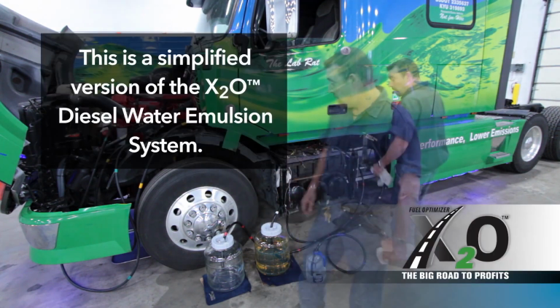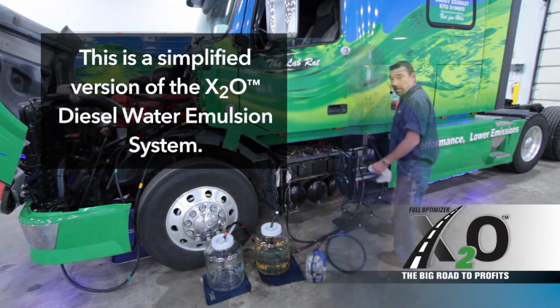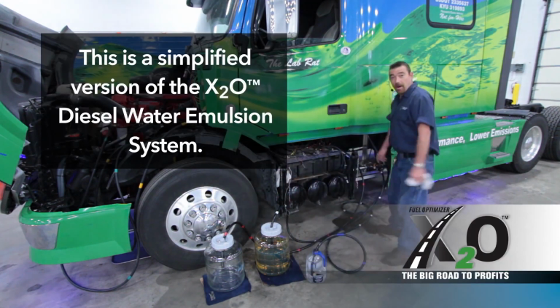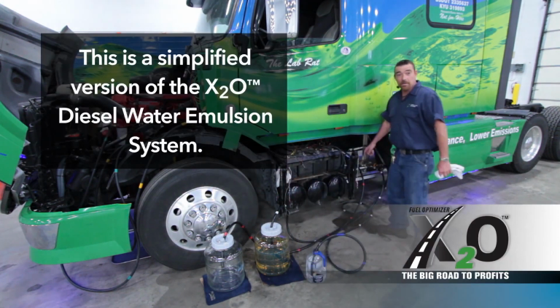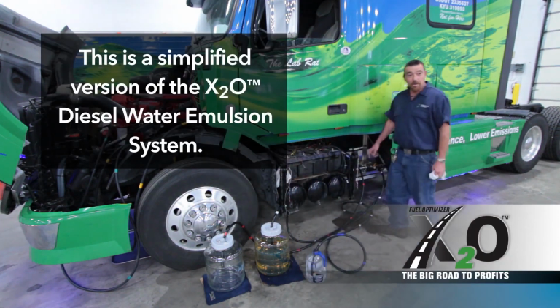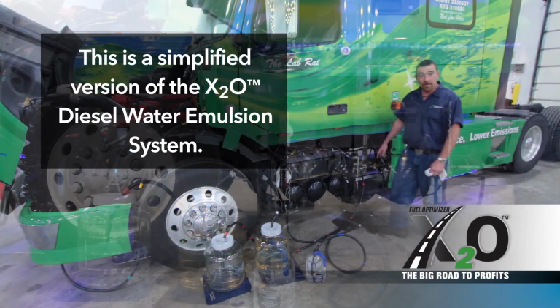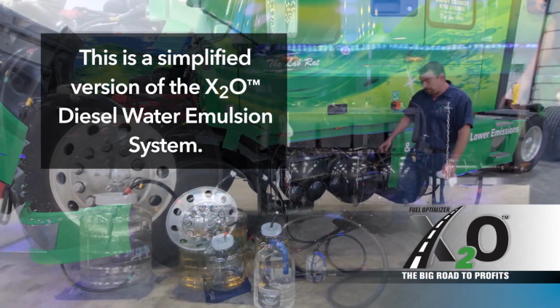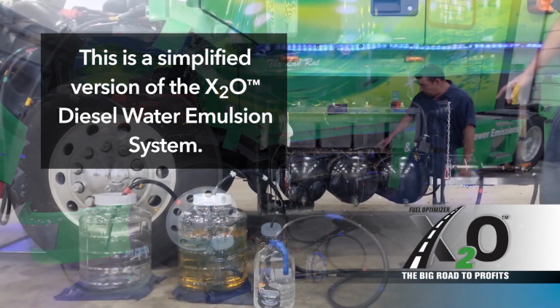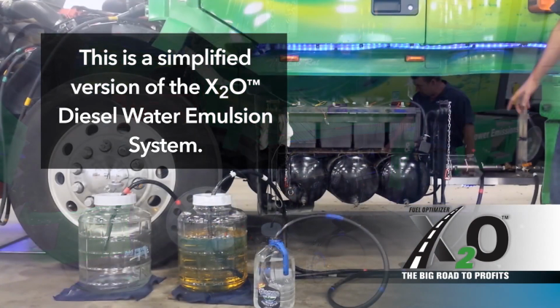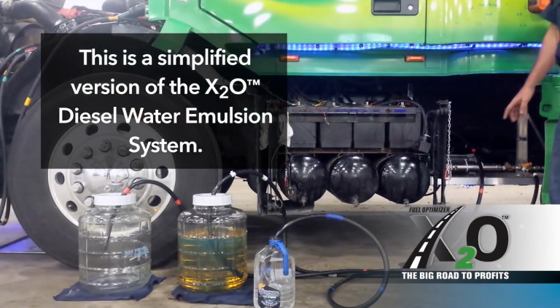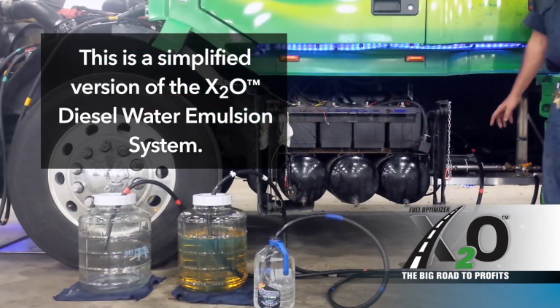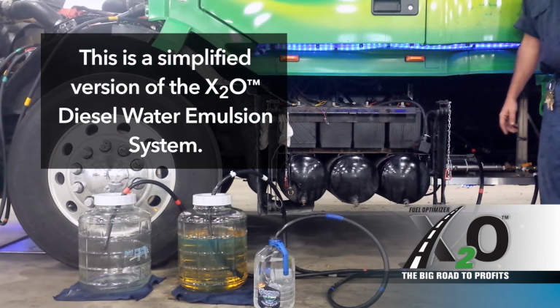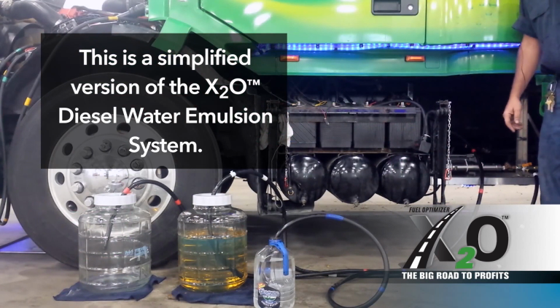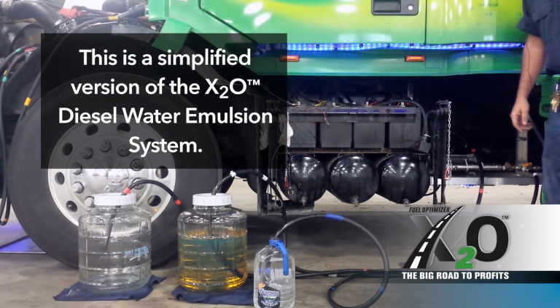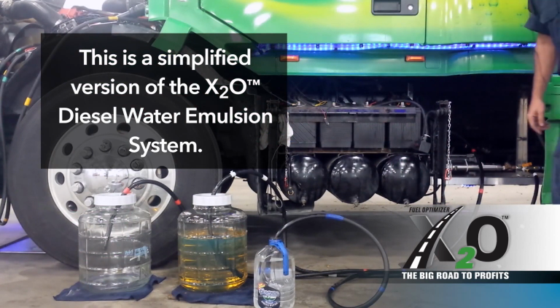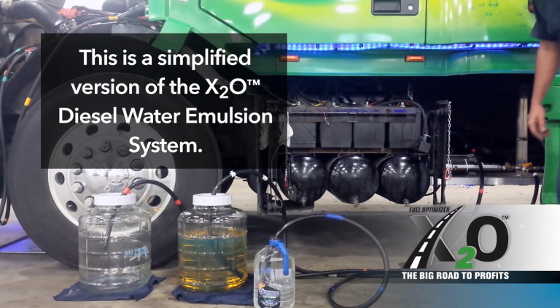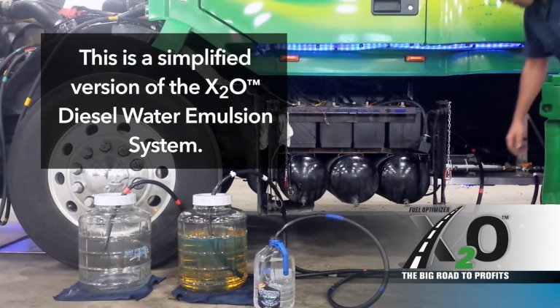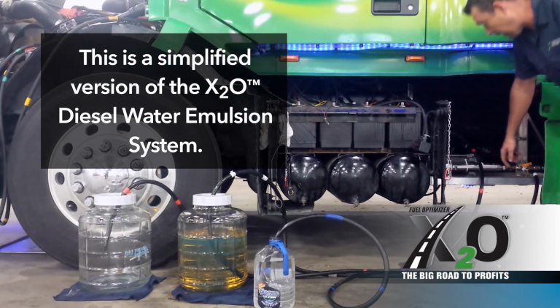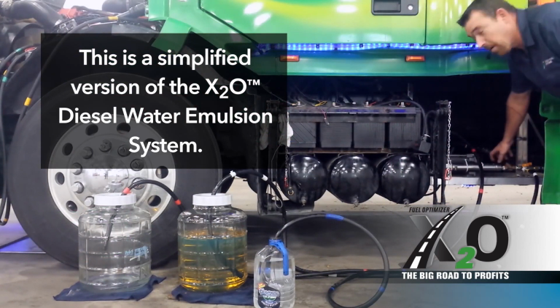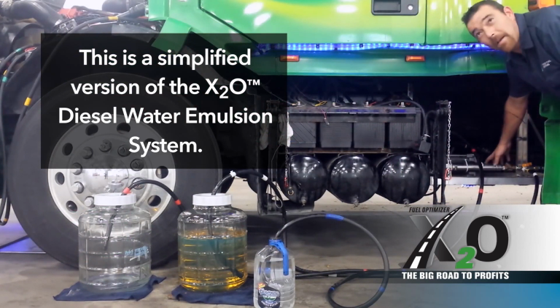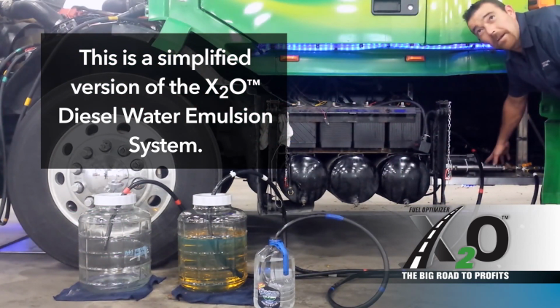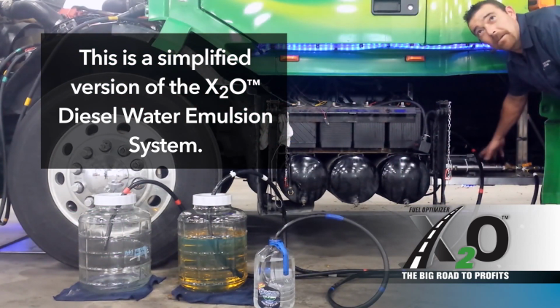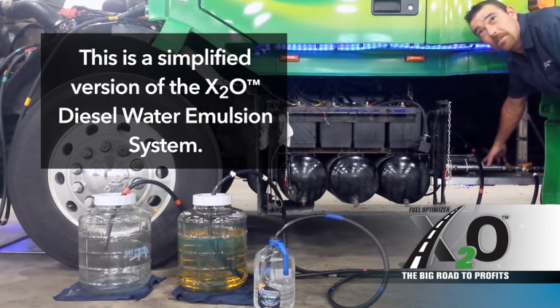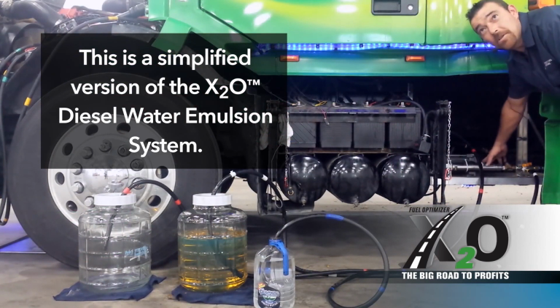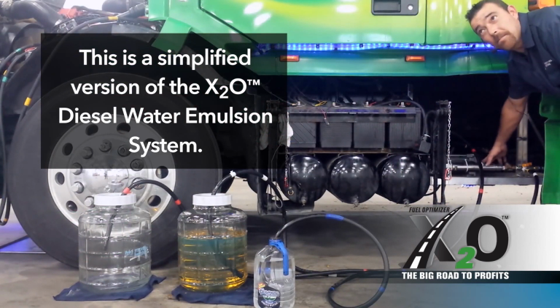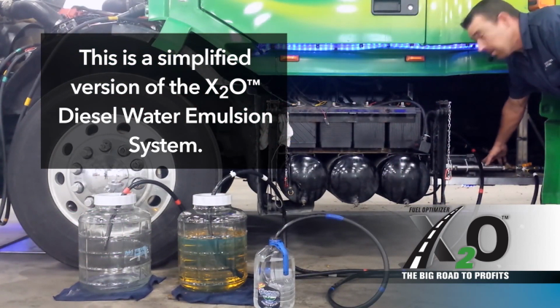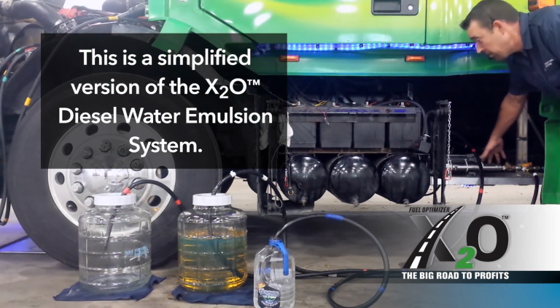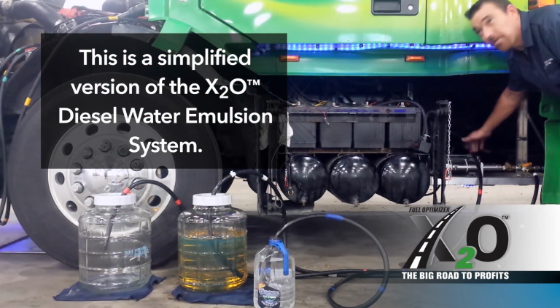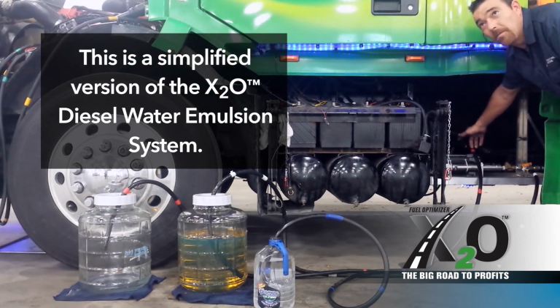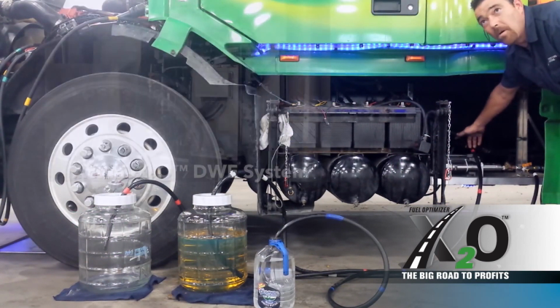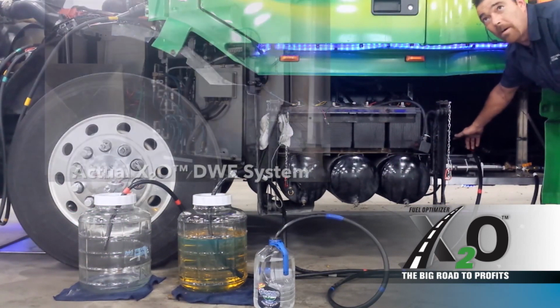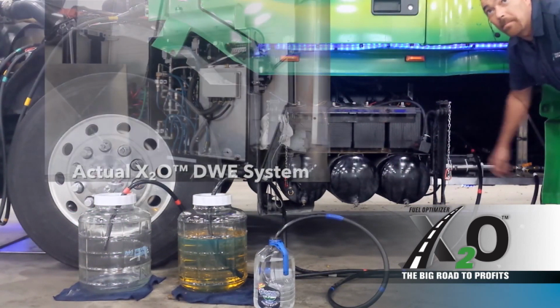Over here I have a stripped down version of our X2O unit. I have our patented mixing chamber along with a 12-volt pump.